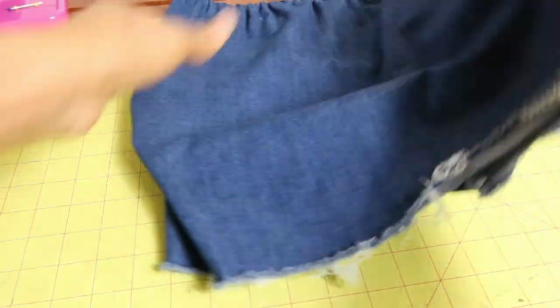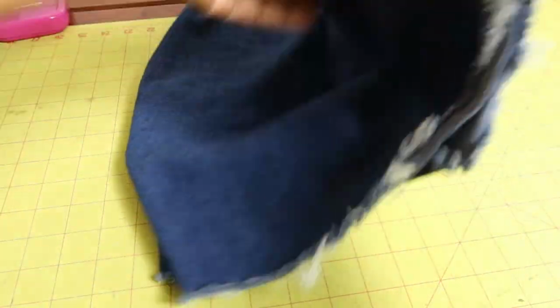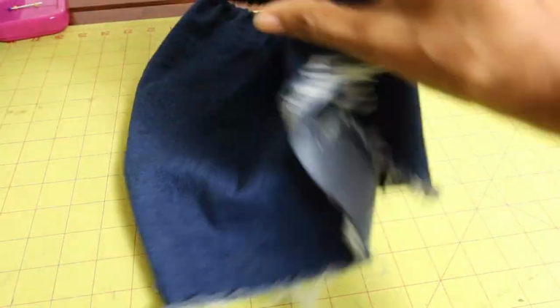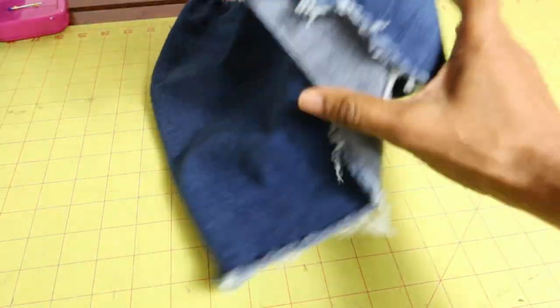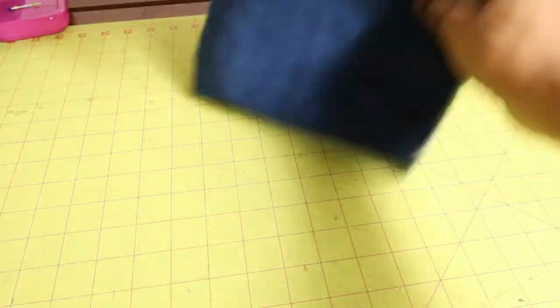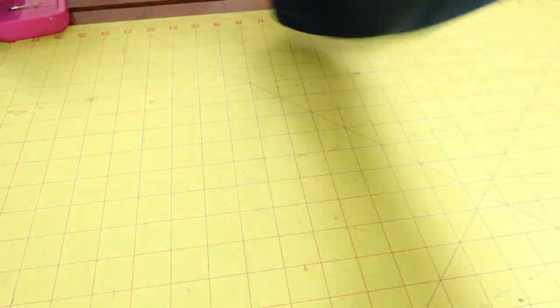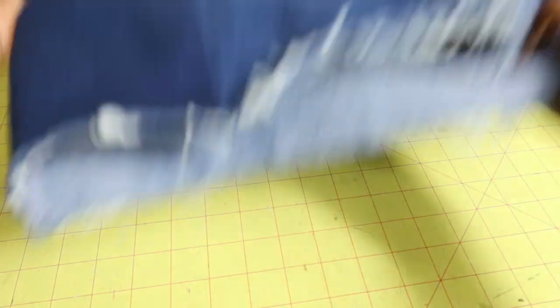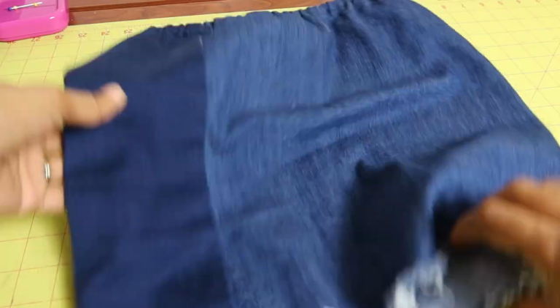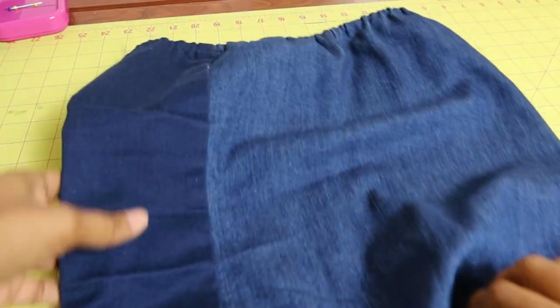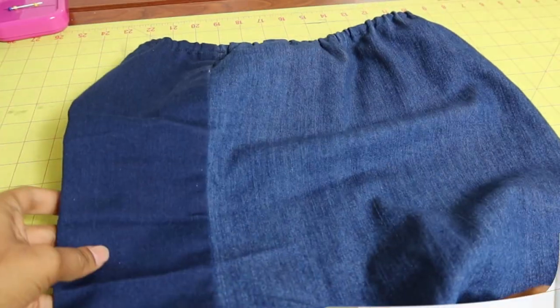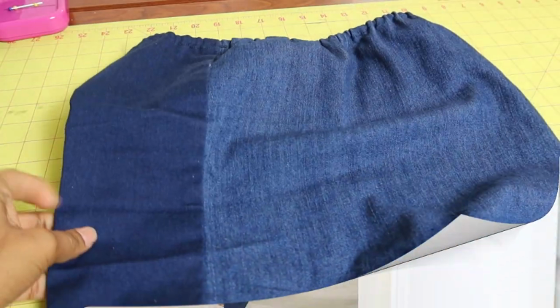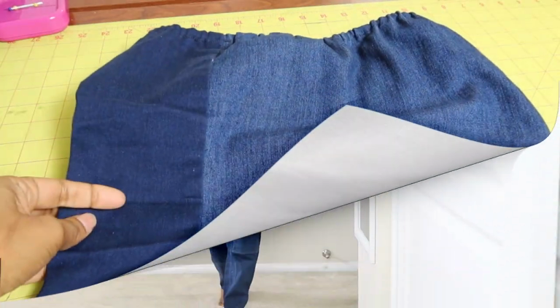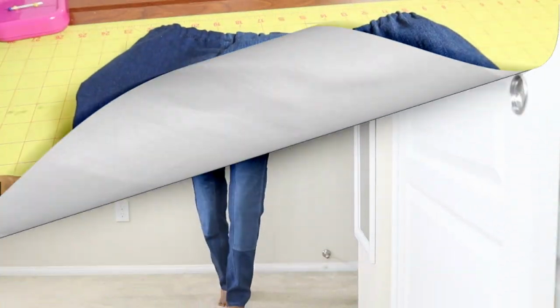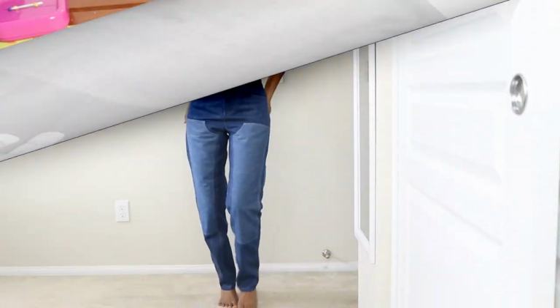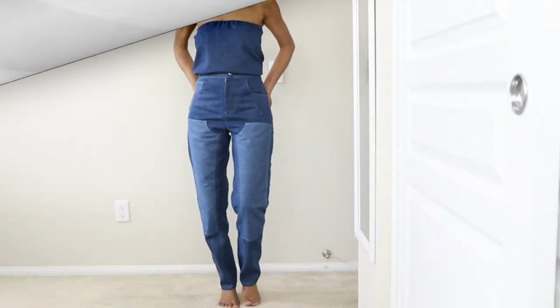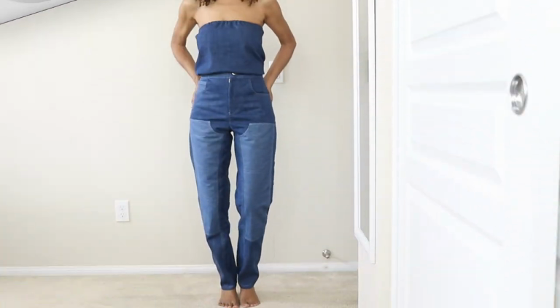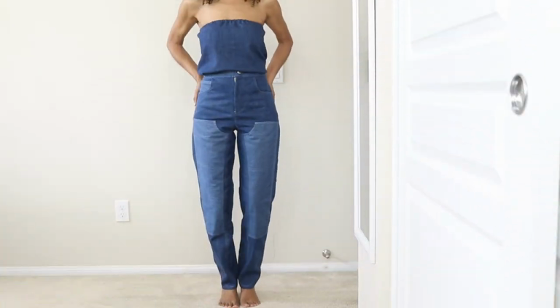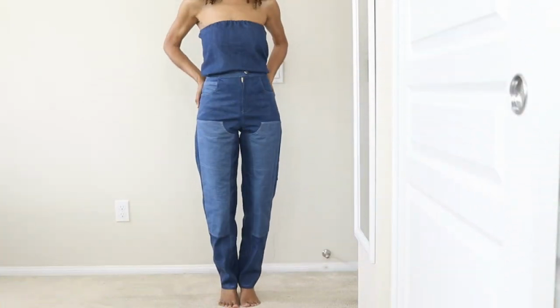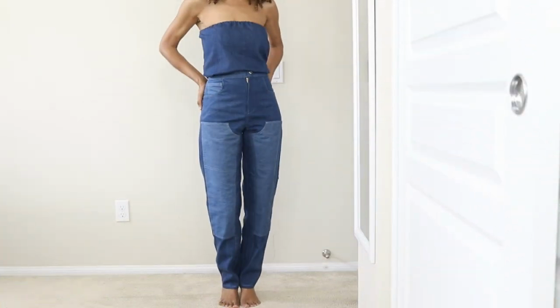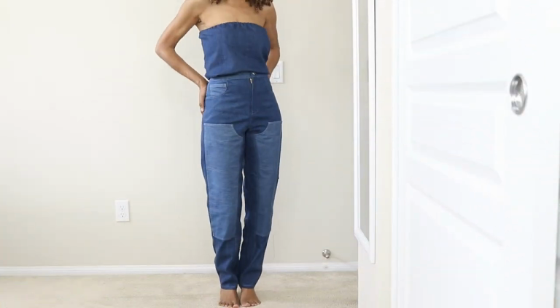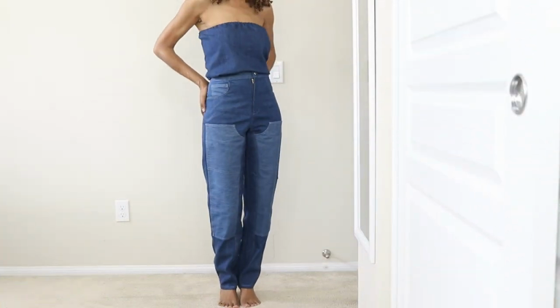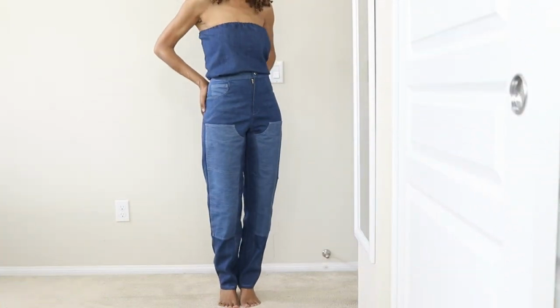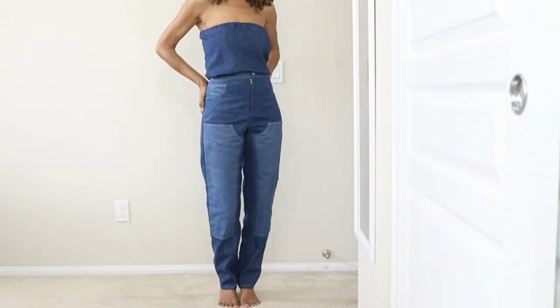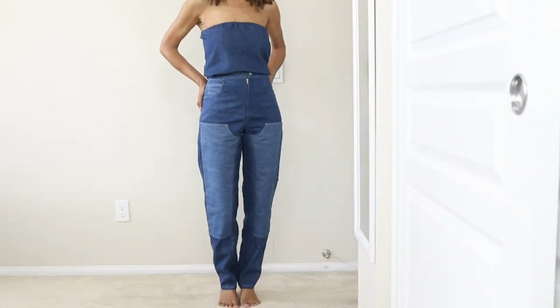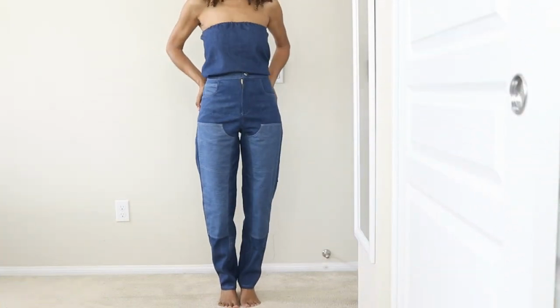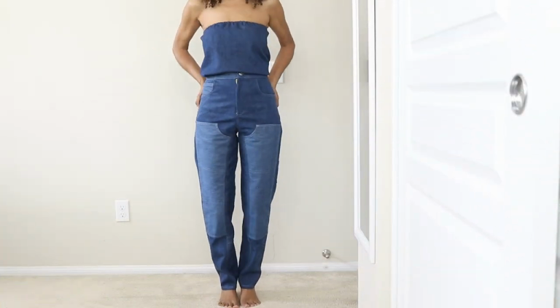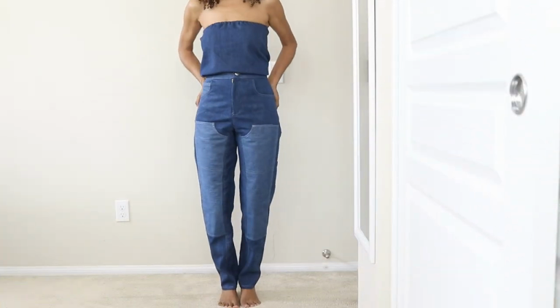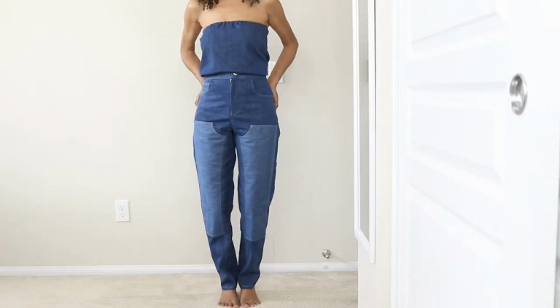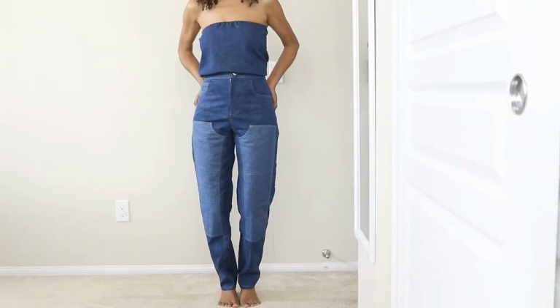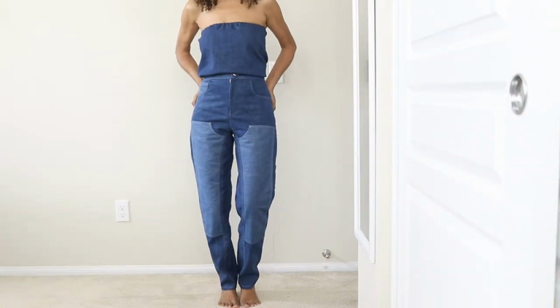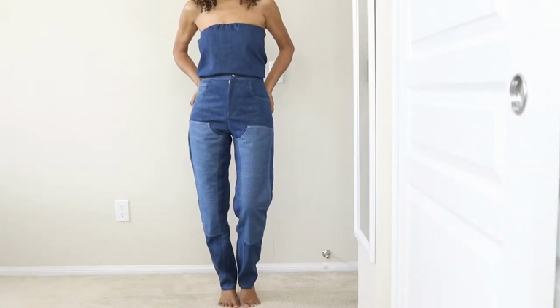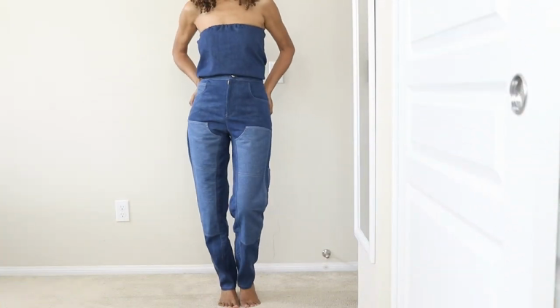And here's how the finished outfit looks with the denim top paired with the jeans.